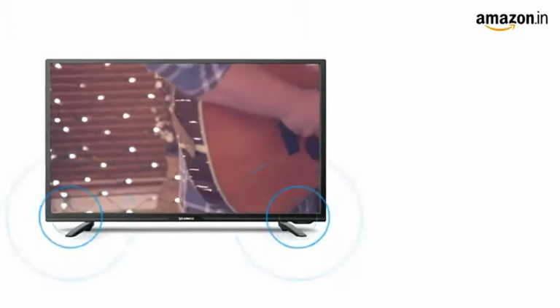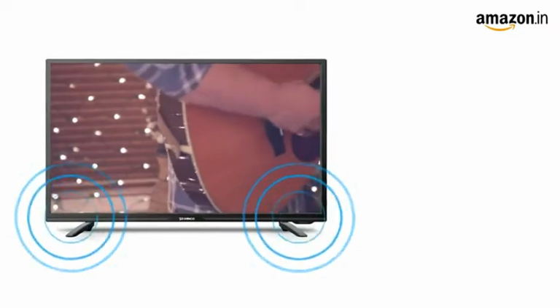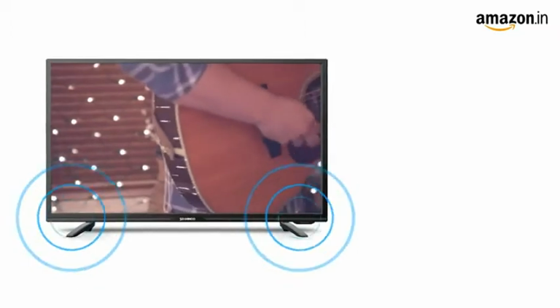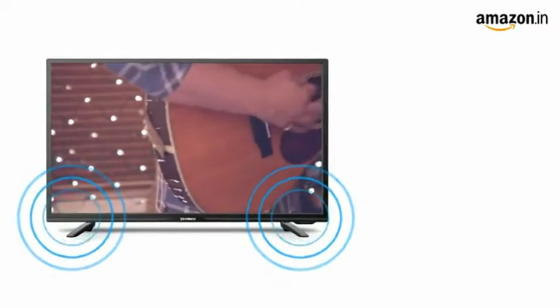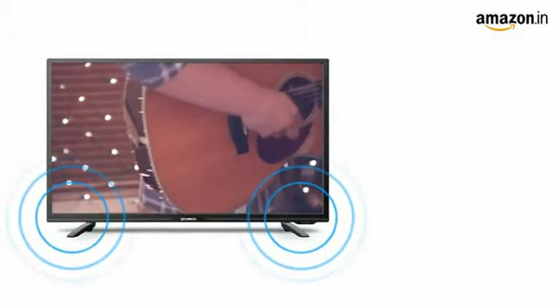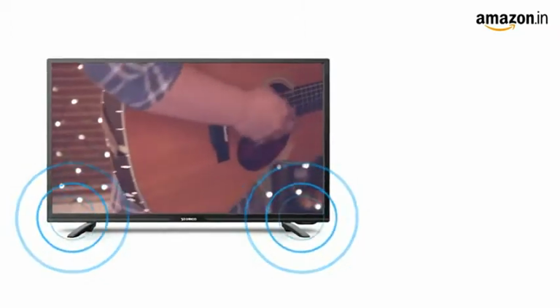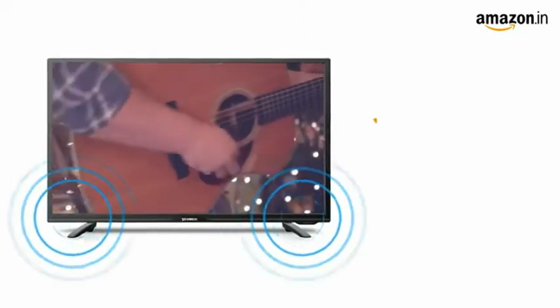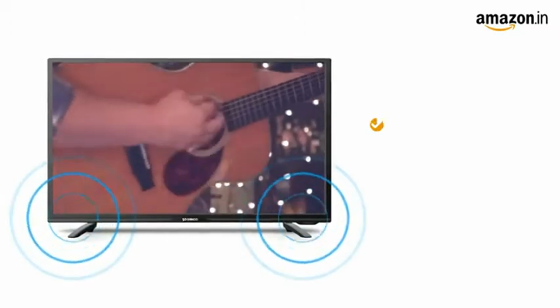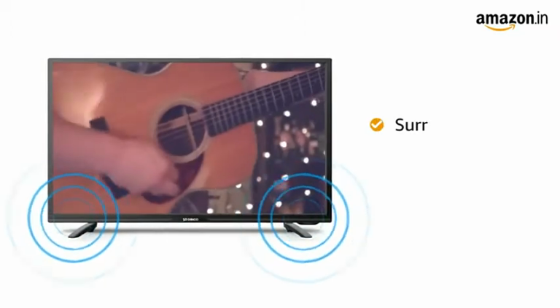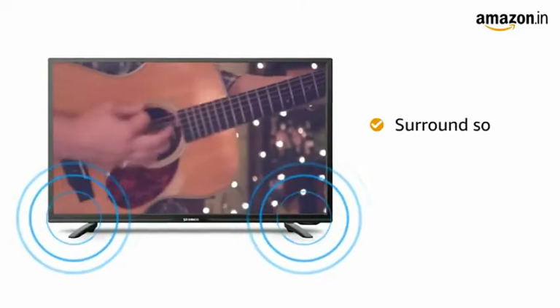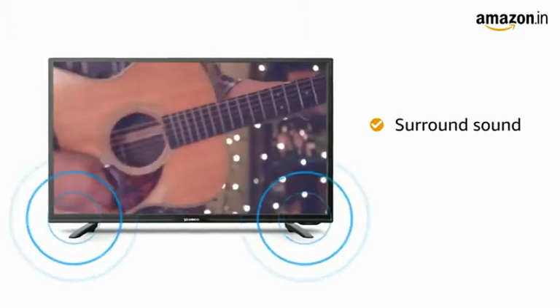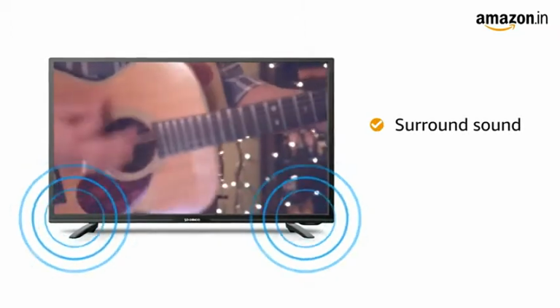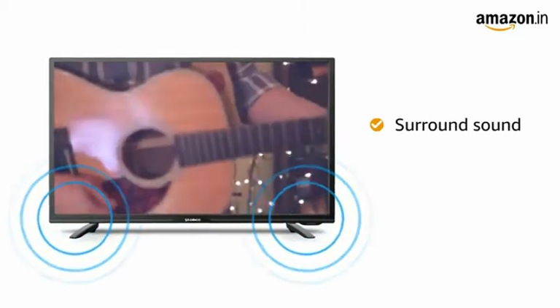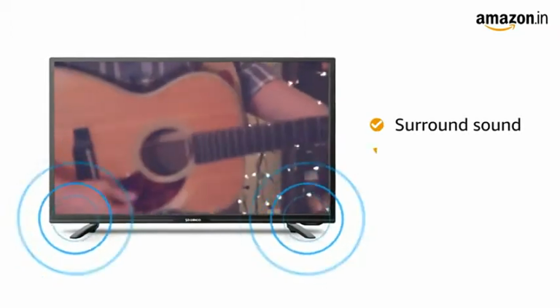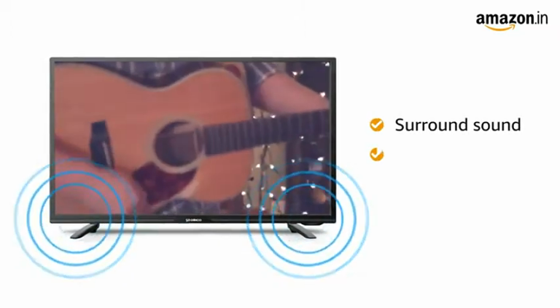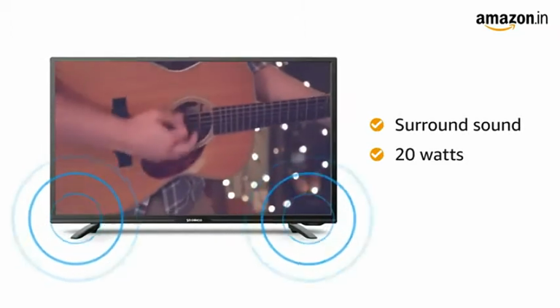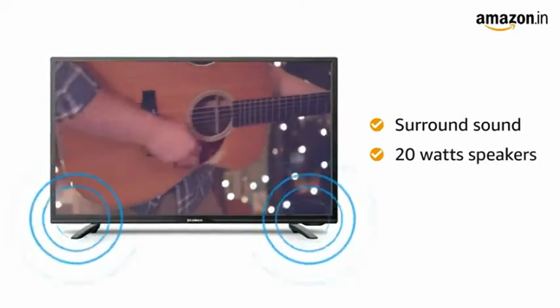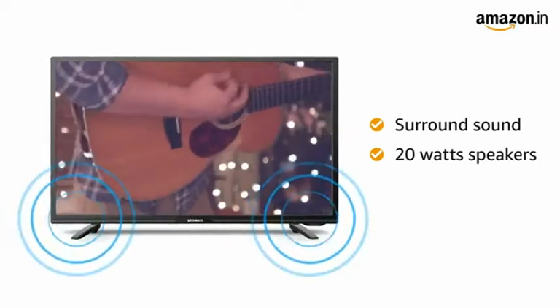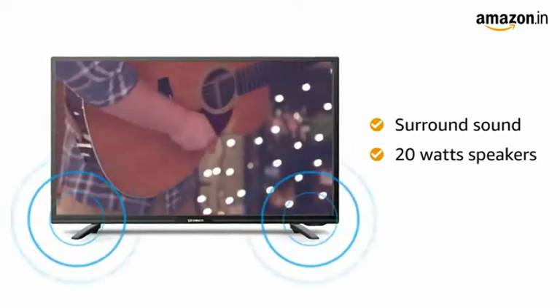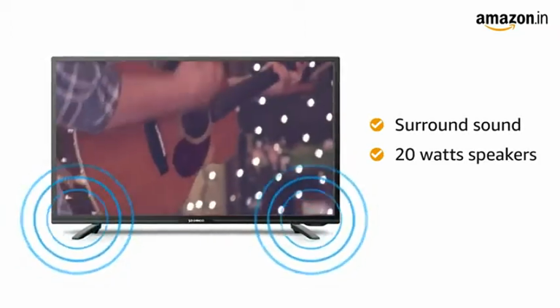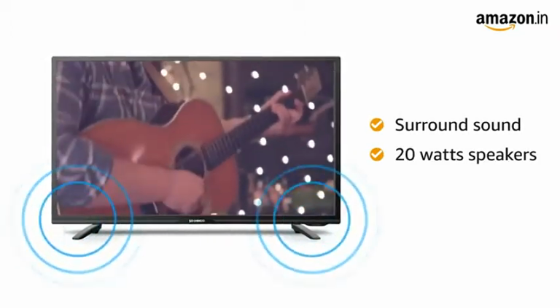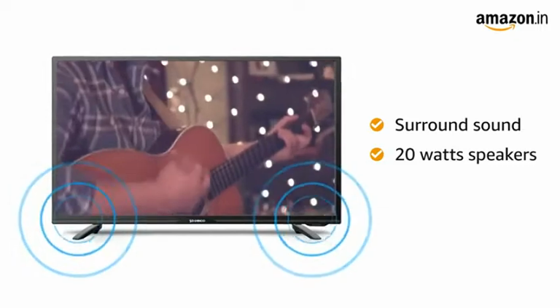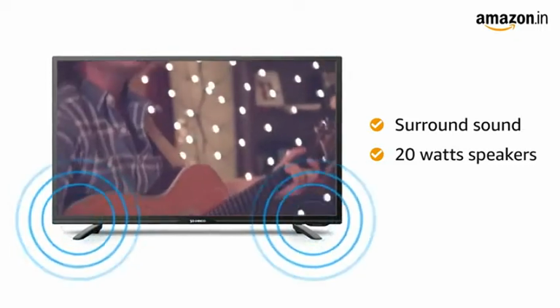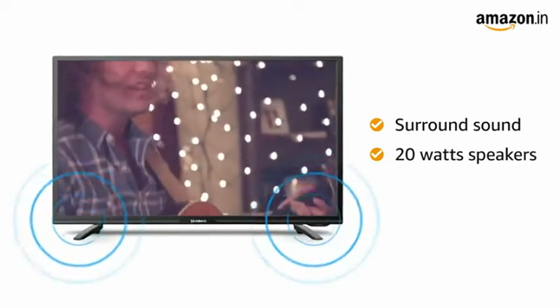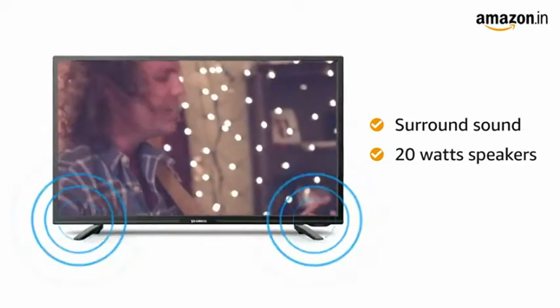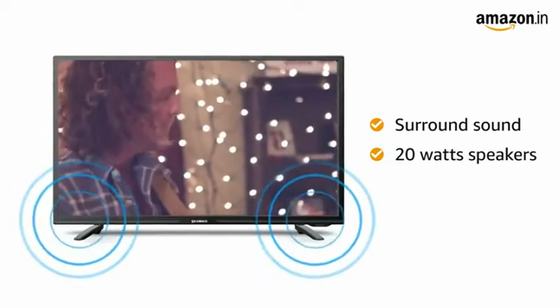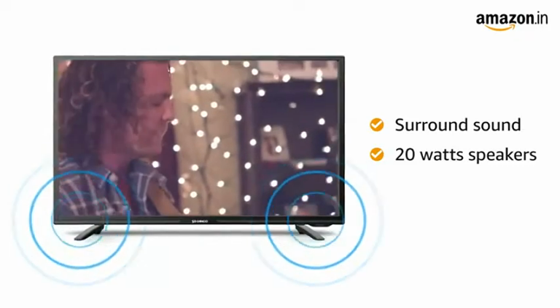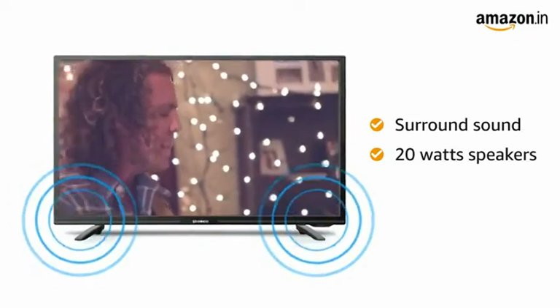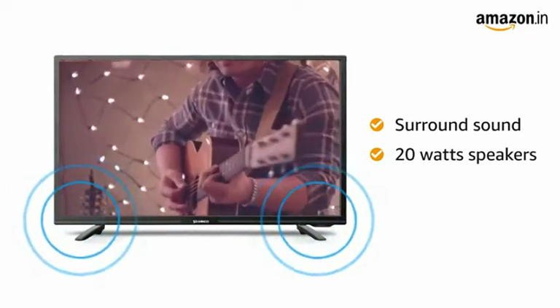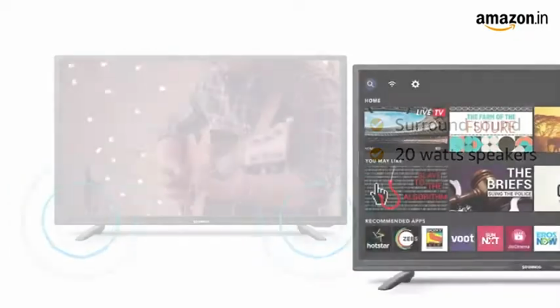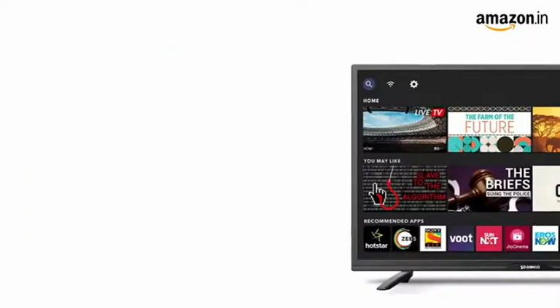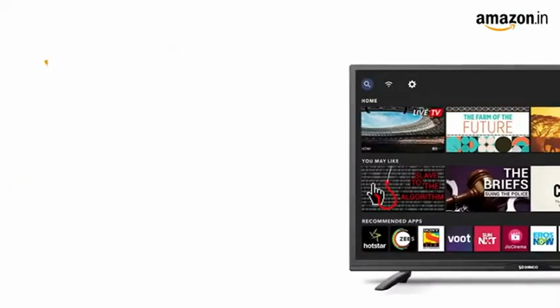Enjoy a theater-like experience with the surround sound 20W speakers that offer loud and clear sound with a deep bass.